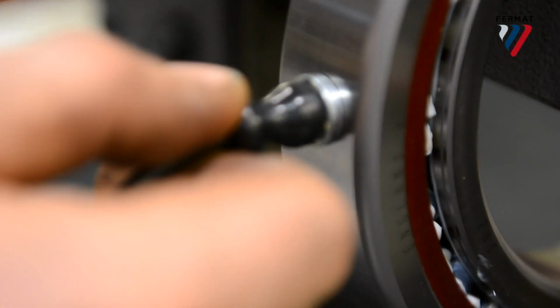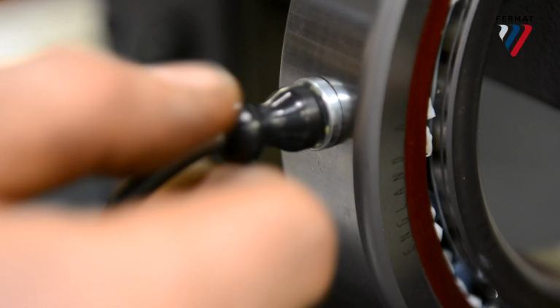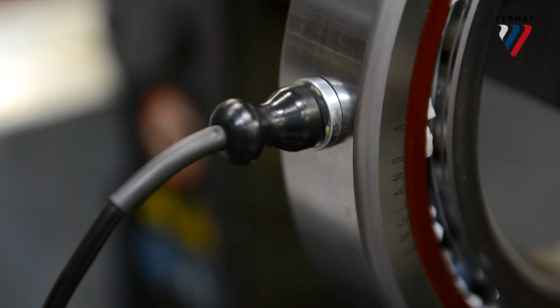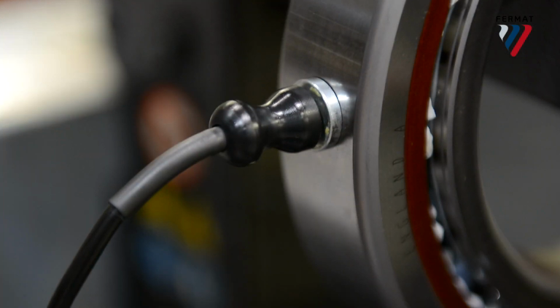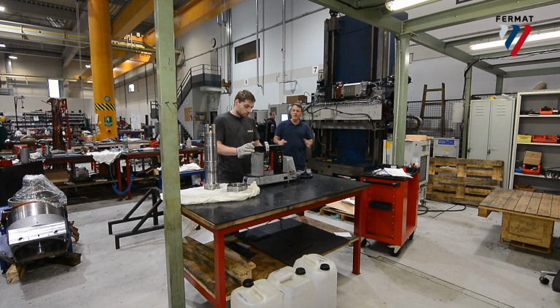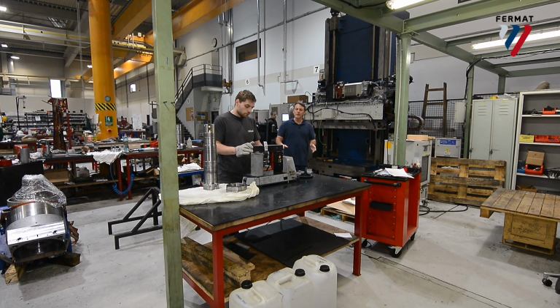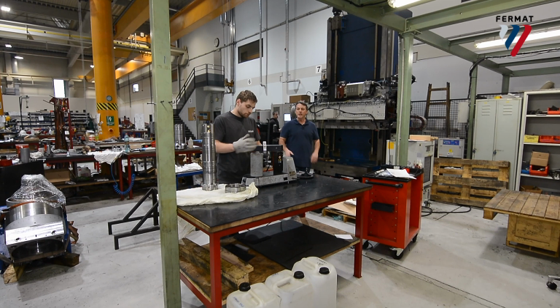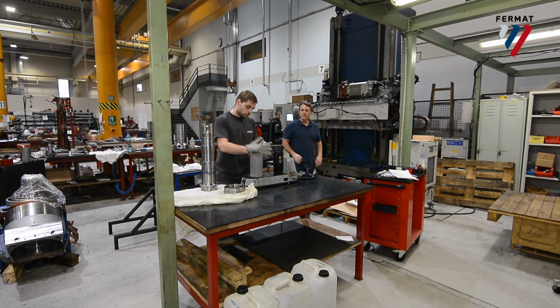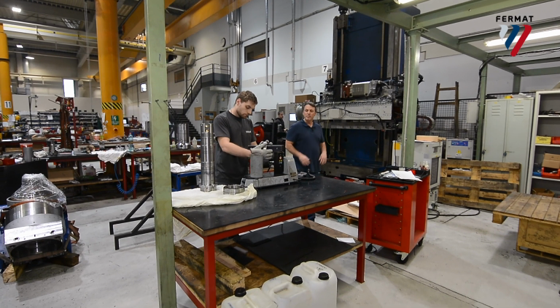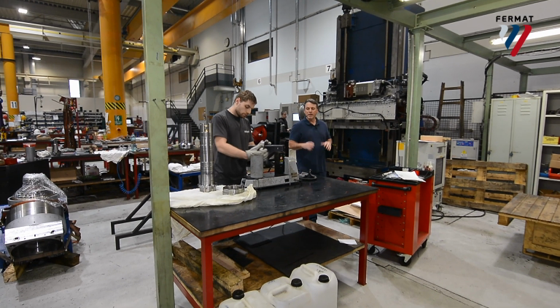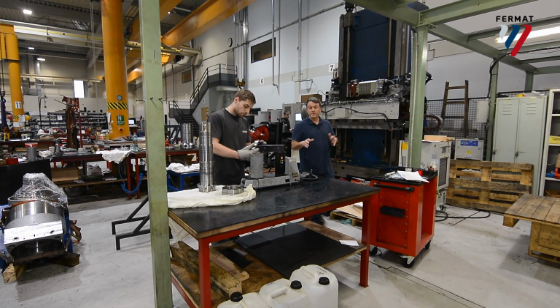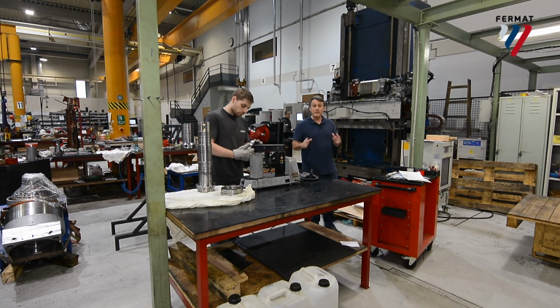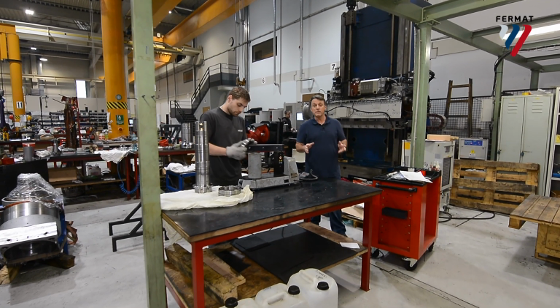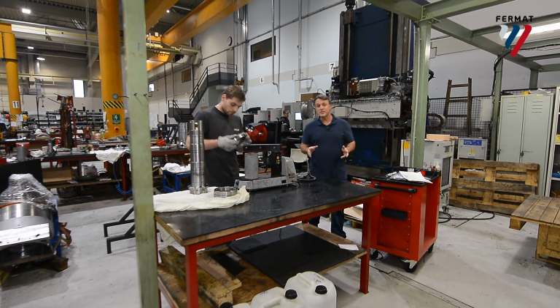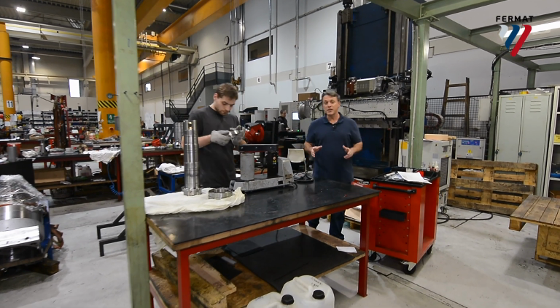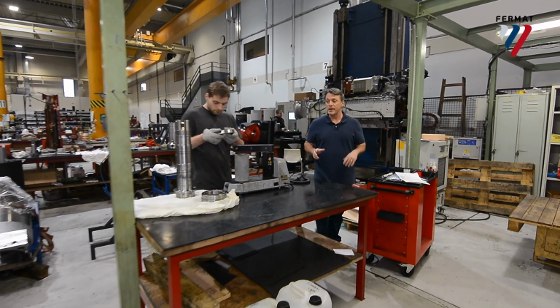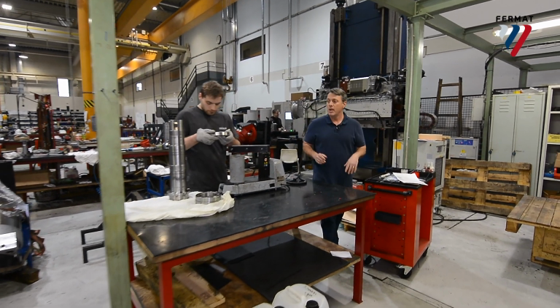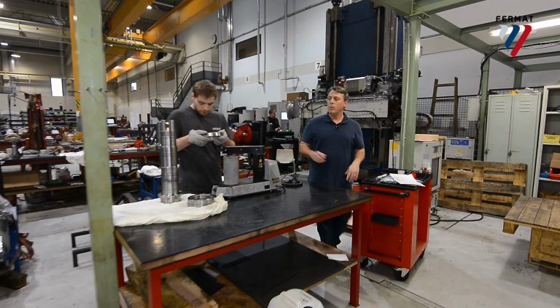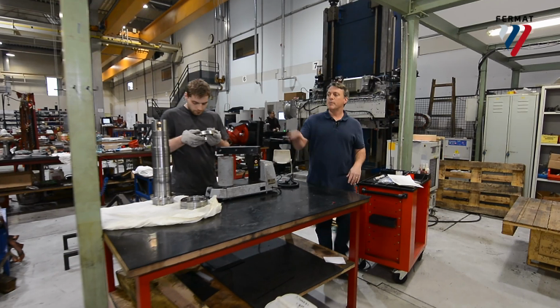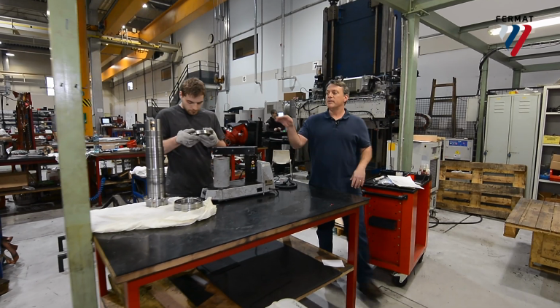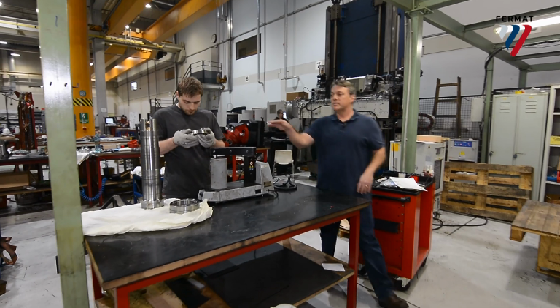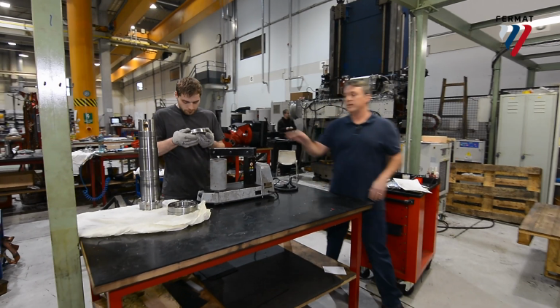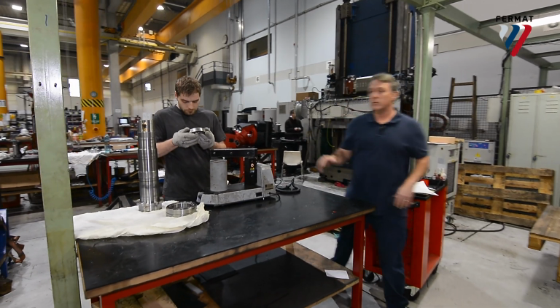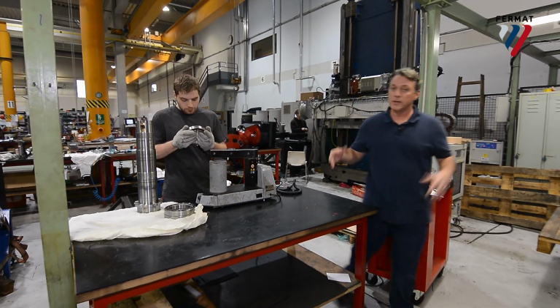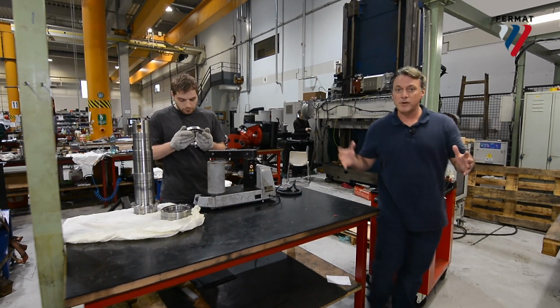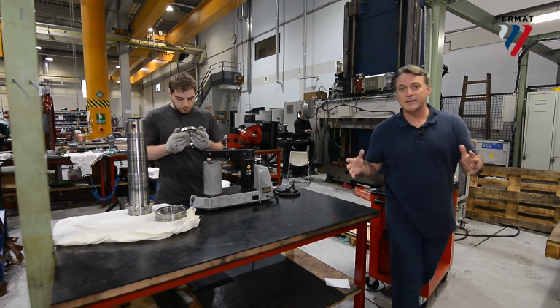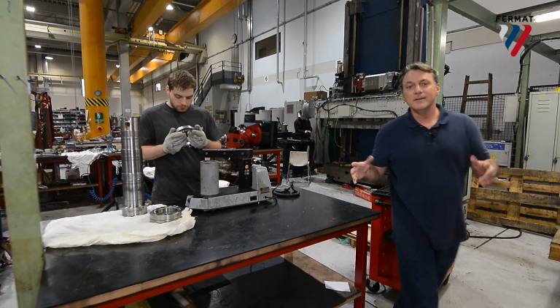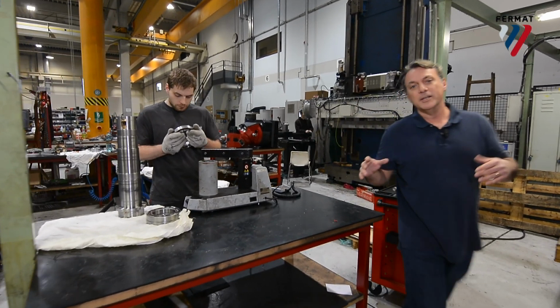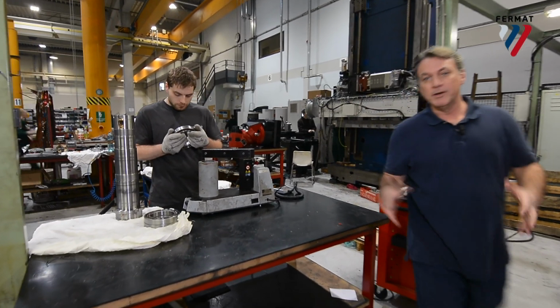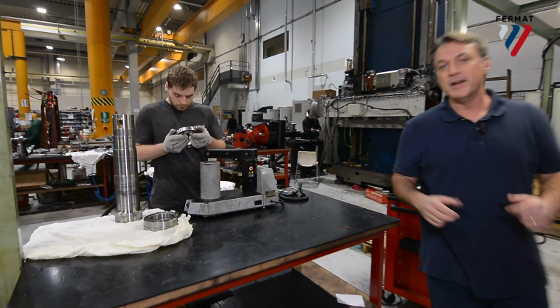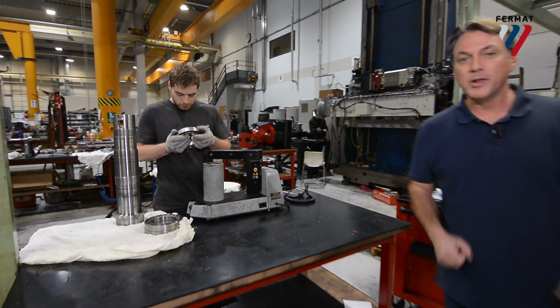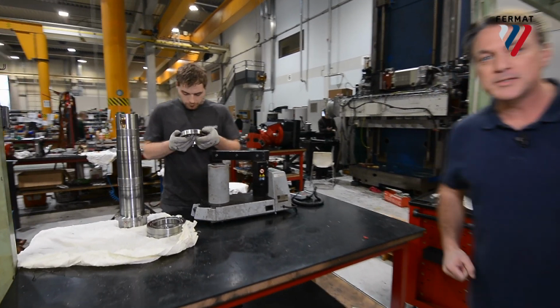We use an induction heater to heat up the bearings to 50 degrees centigrade. We put them onto the spindle where they contract and shrink right into place.